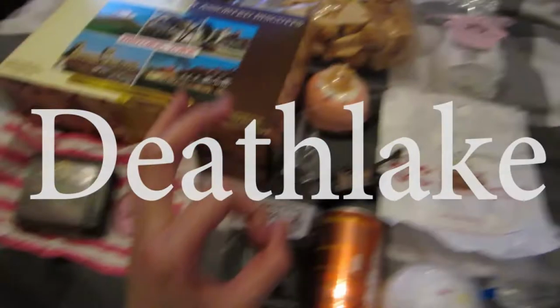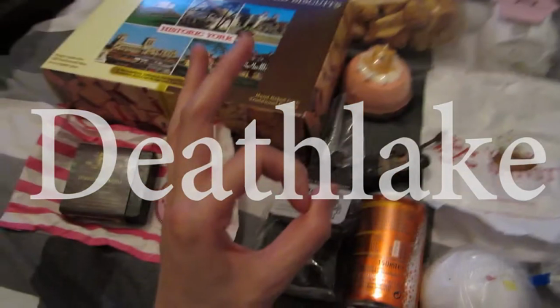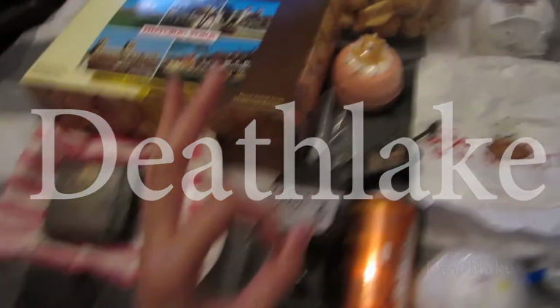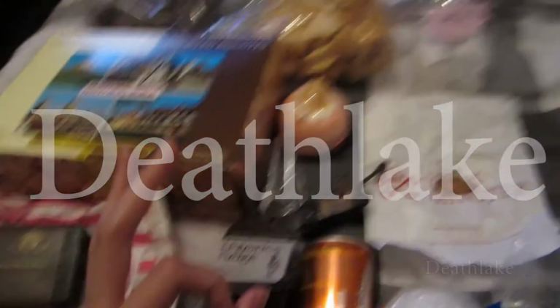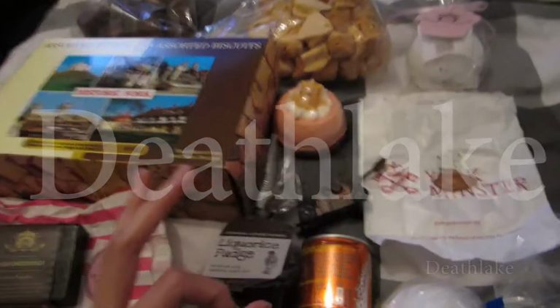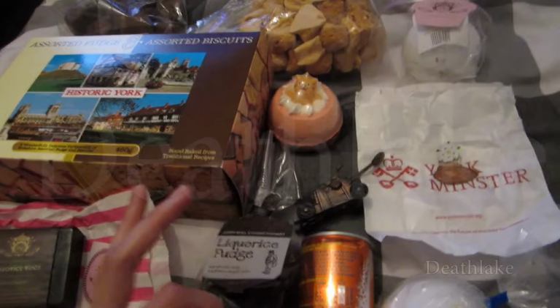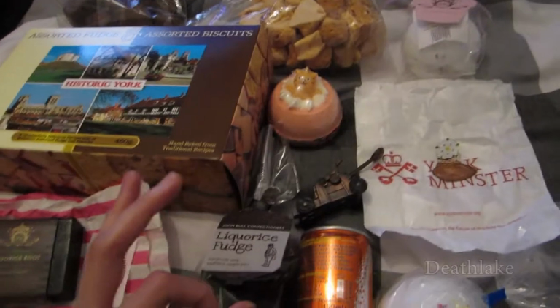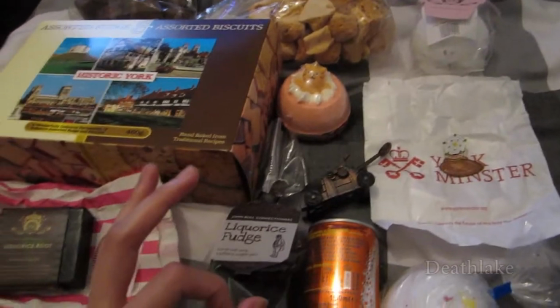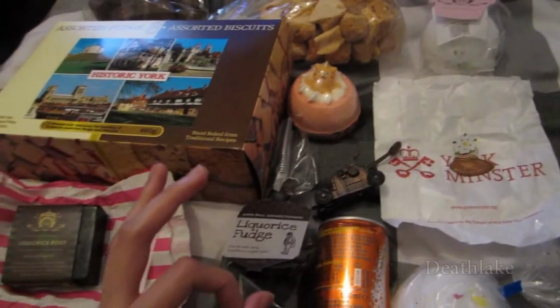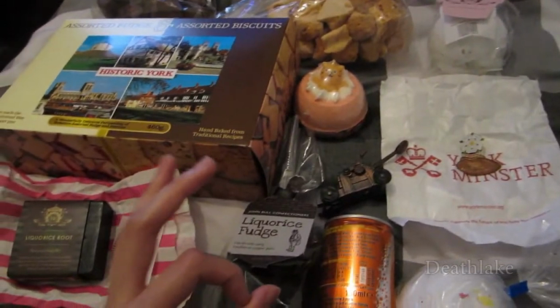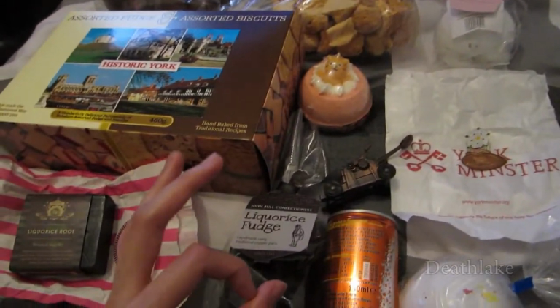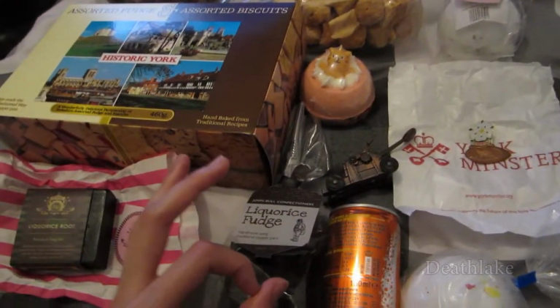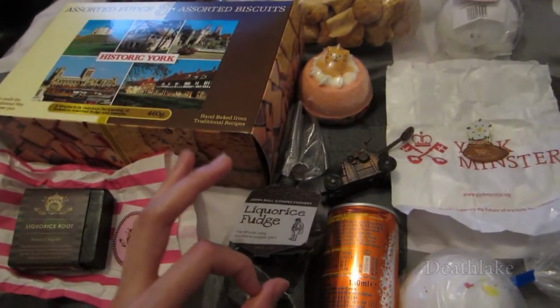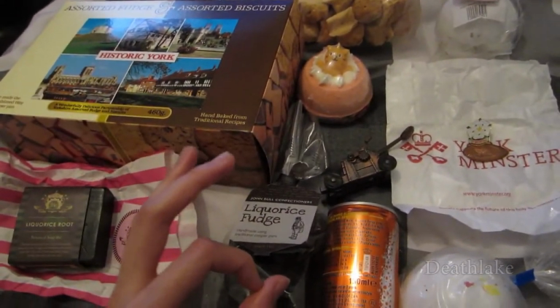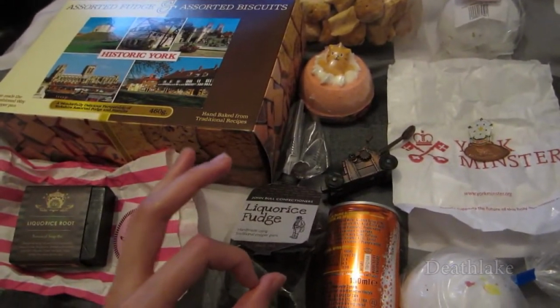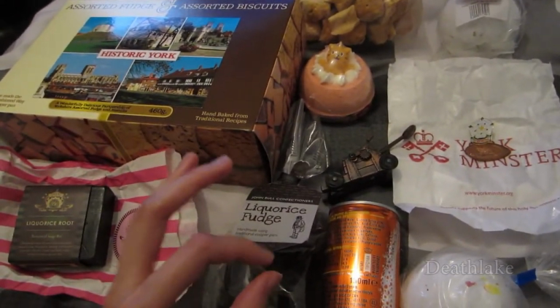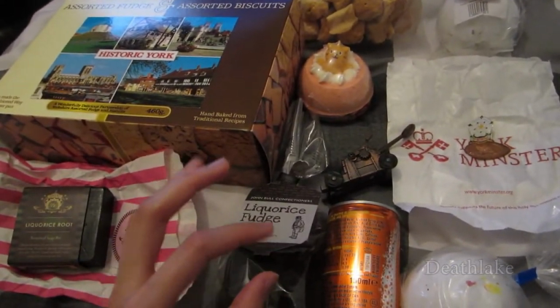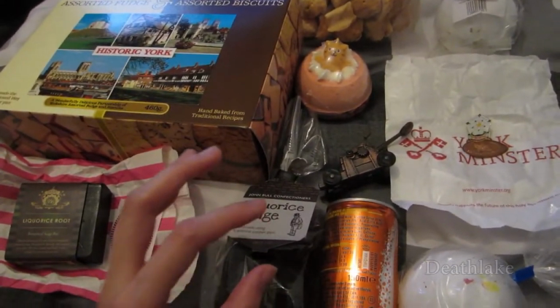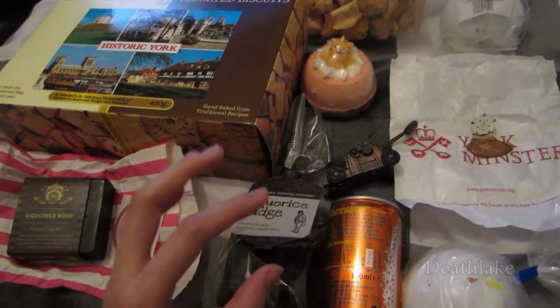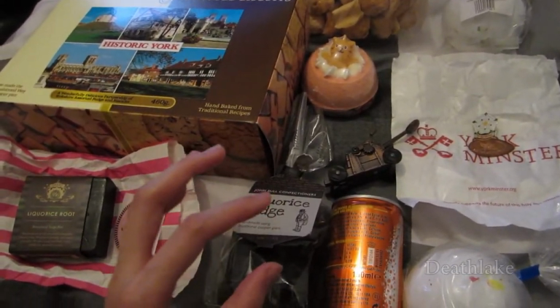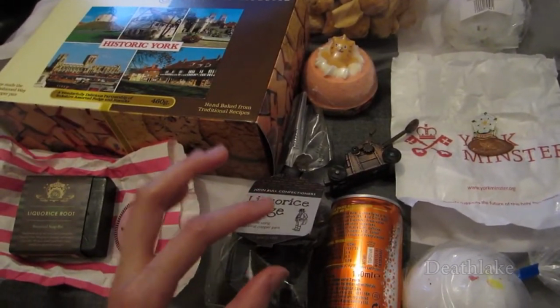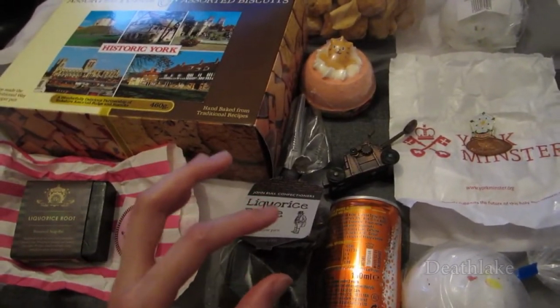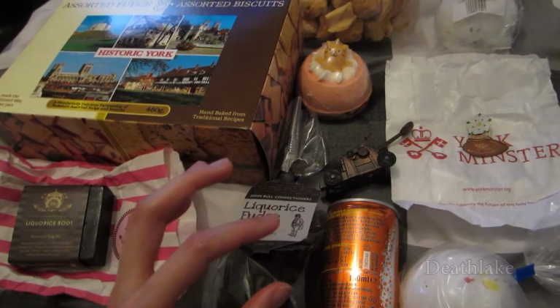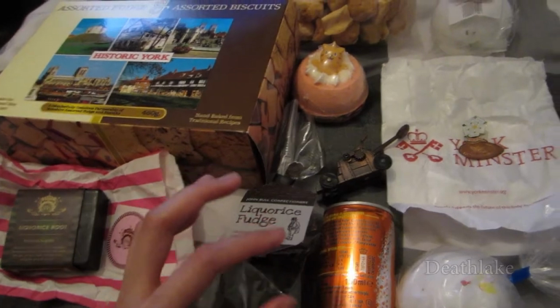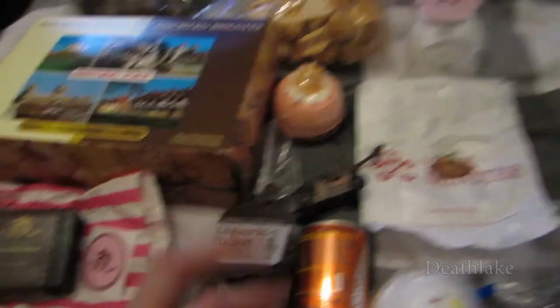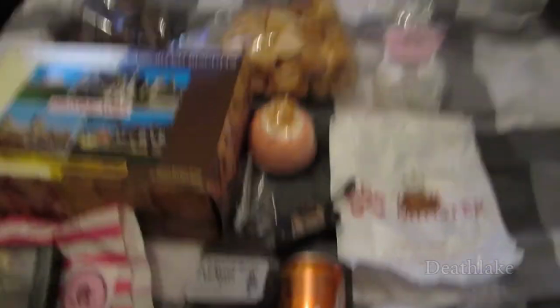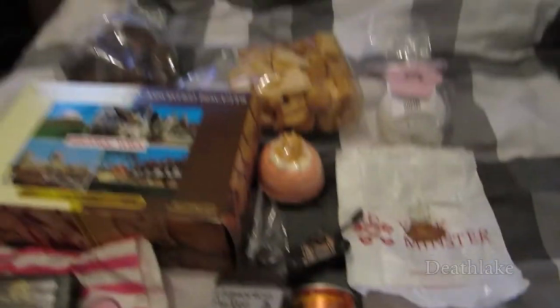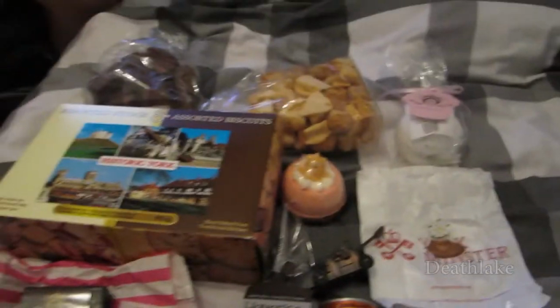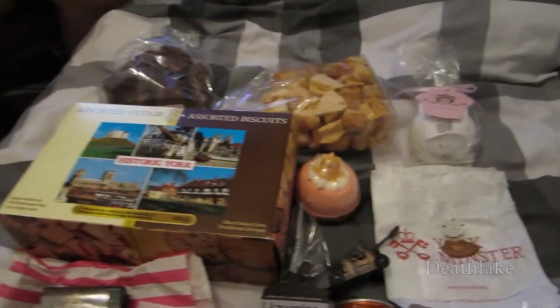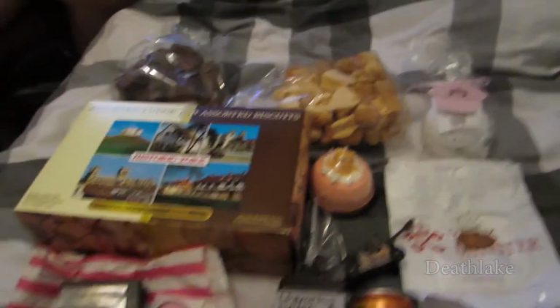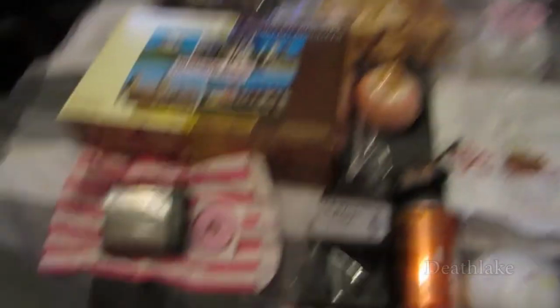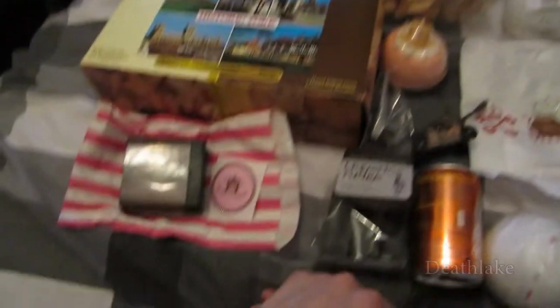Hi, I'm Deathlite. In this video I'm going to be showing you me and the Human Guinea Pig's mini haul from York.